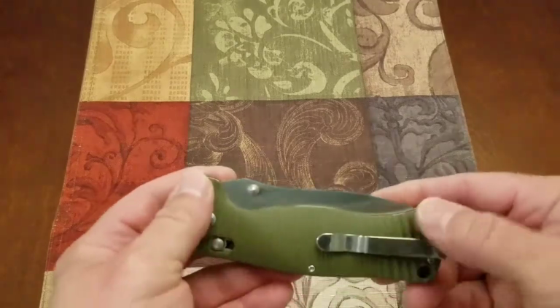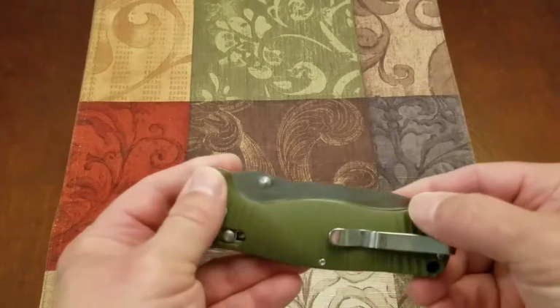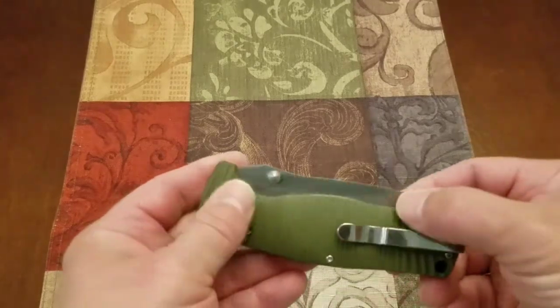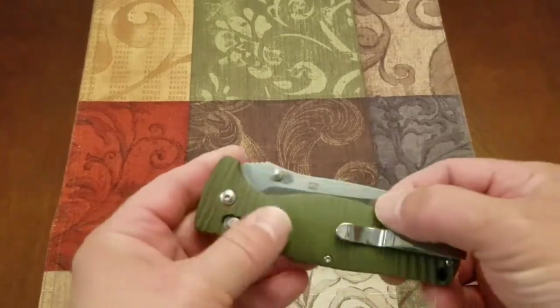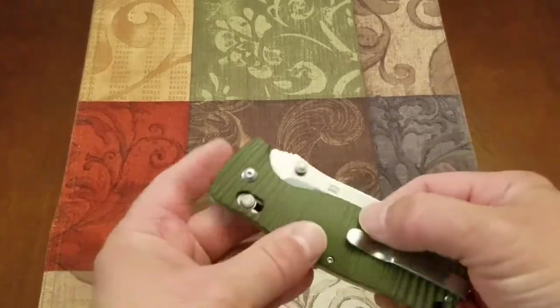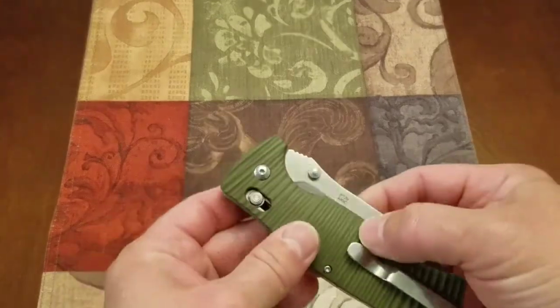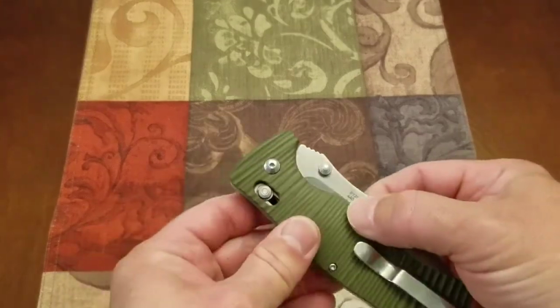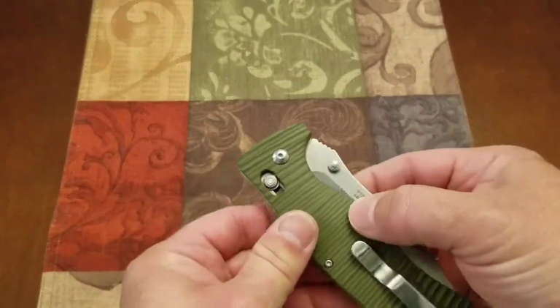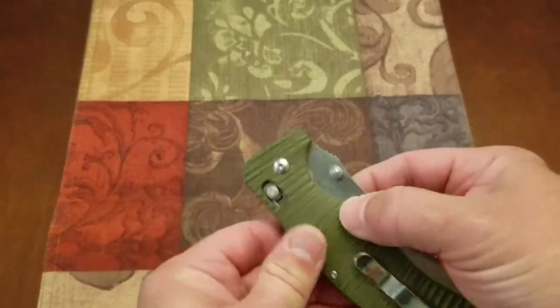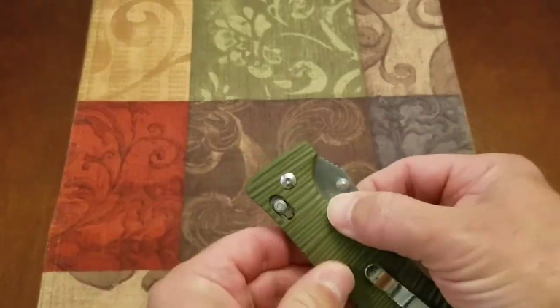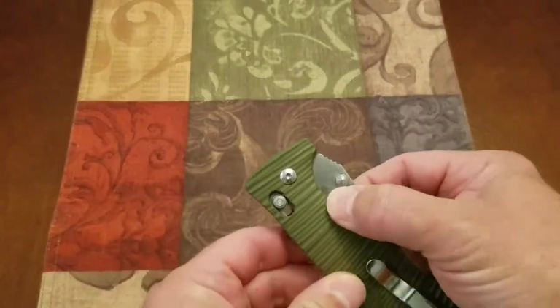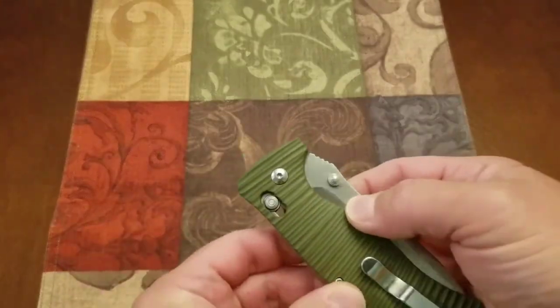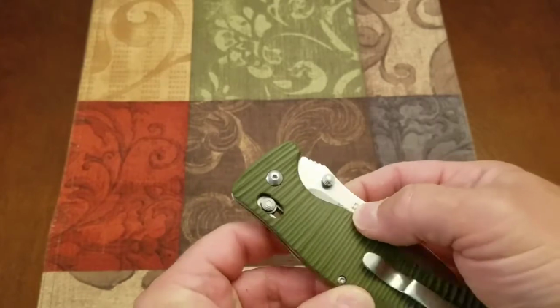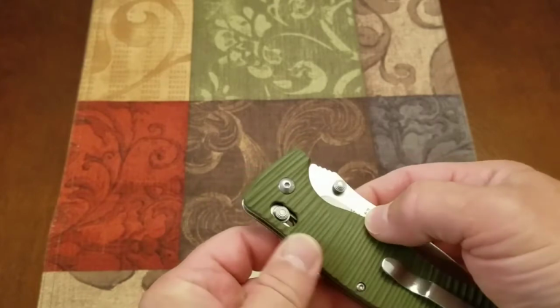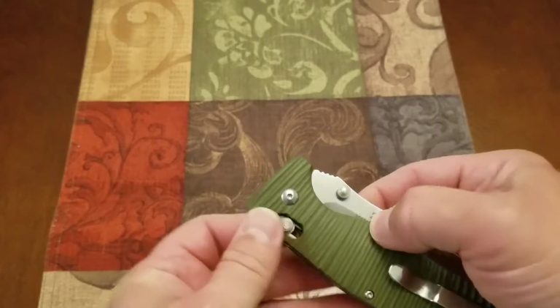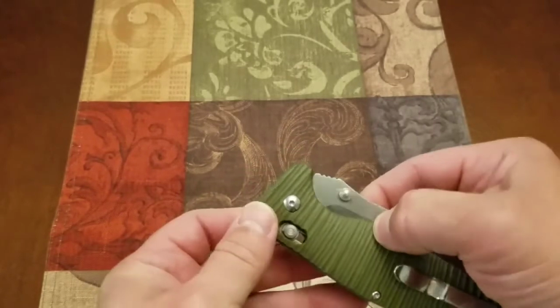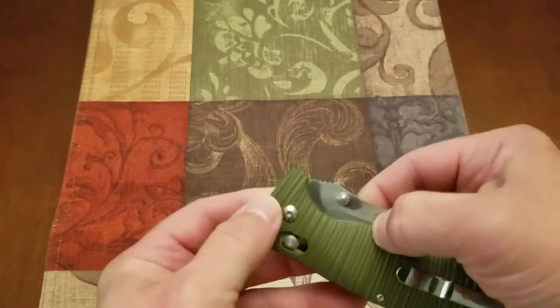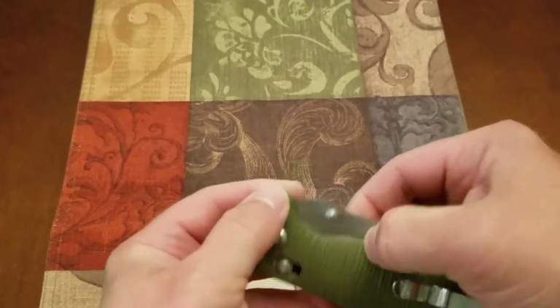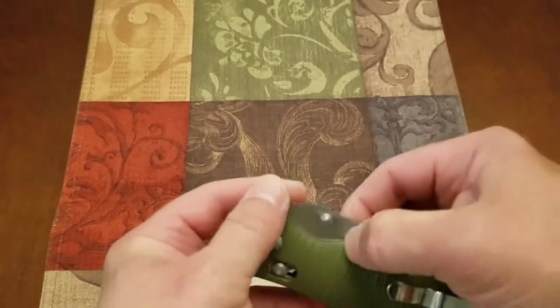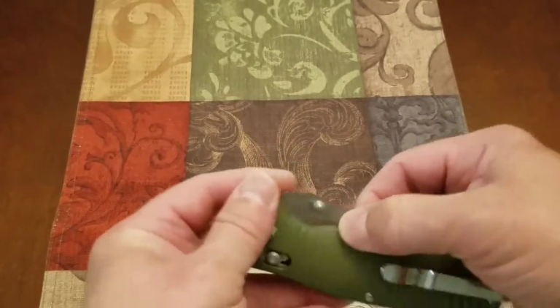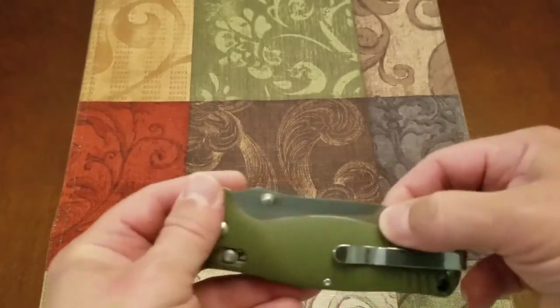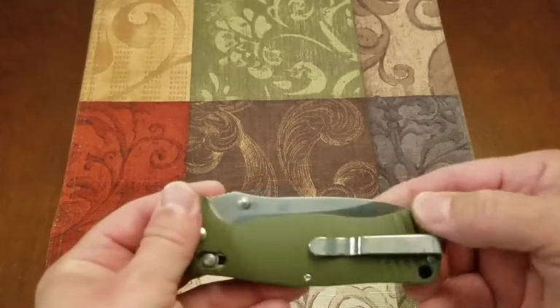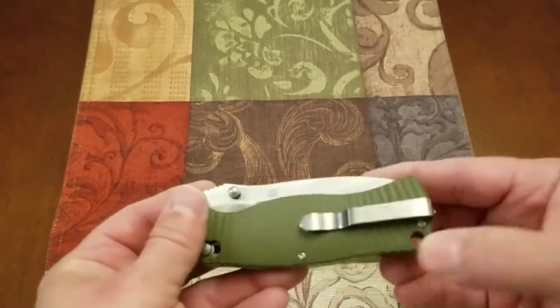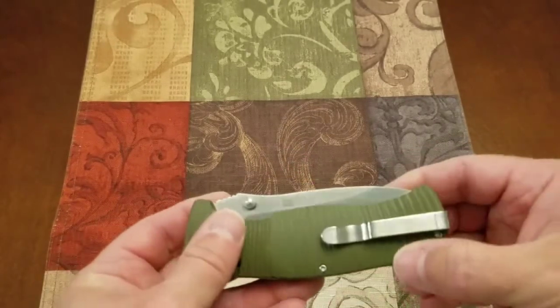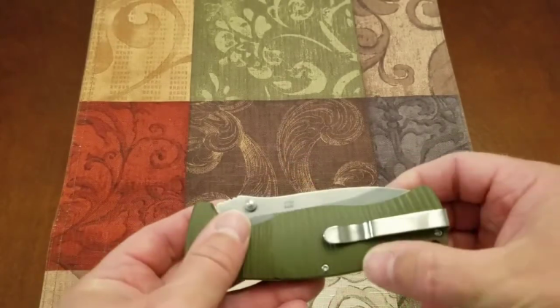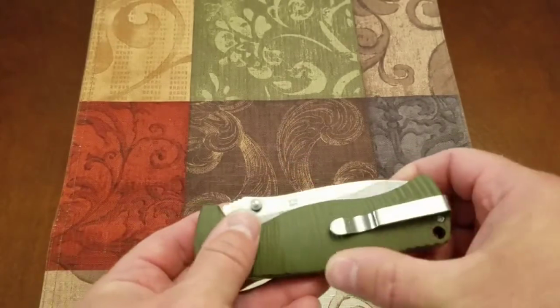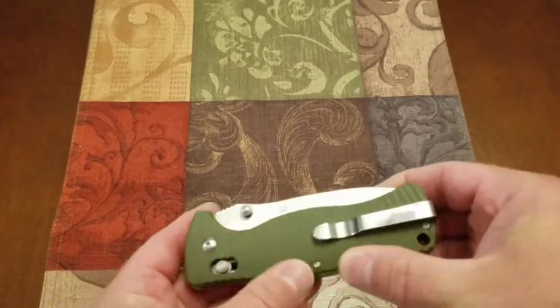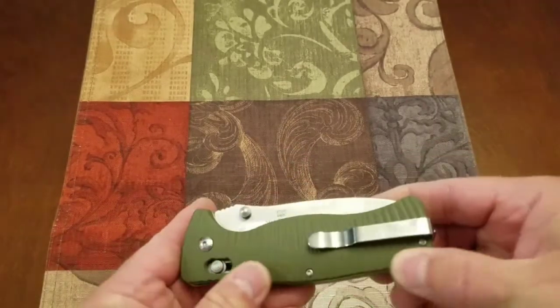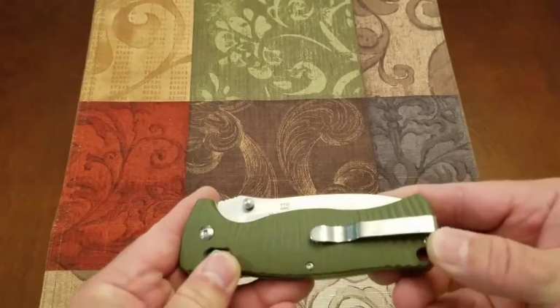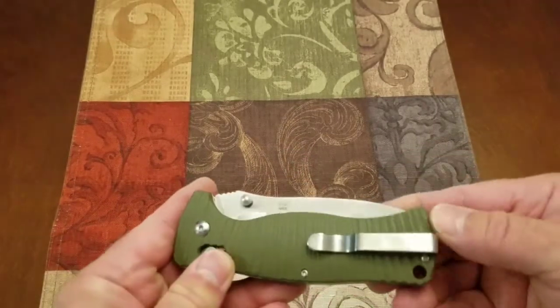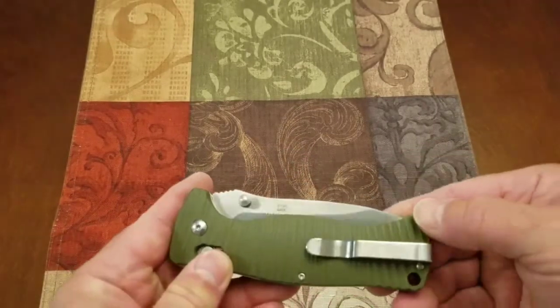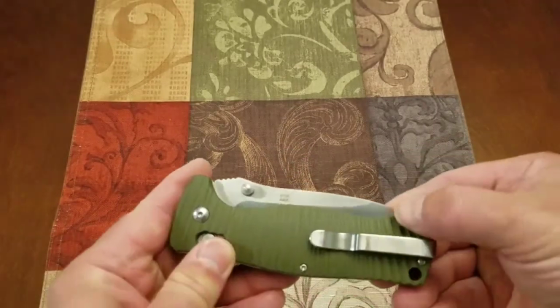When I say it's fairly coarse, it is grippy, but there's no roughness, no sharpness at all.